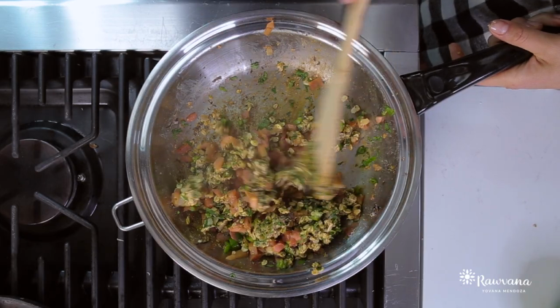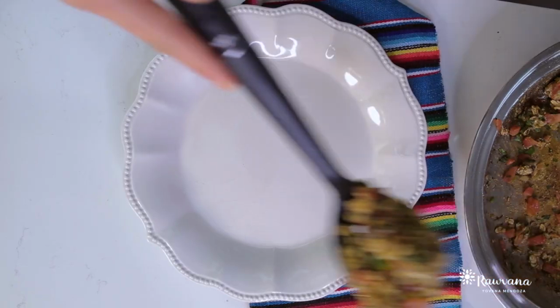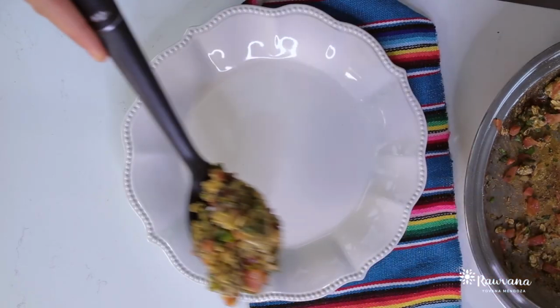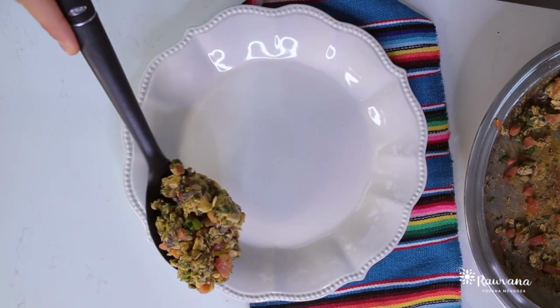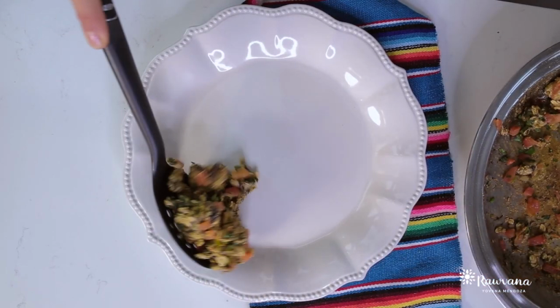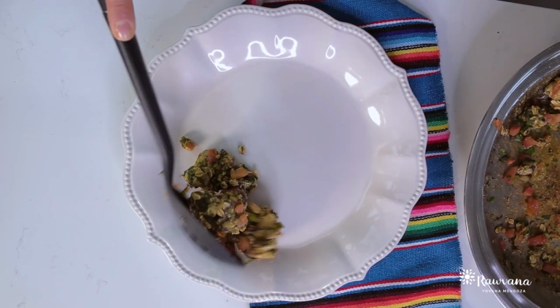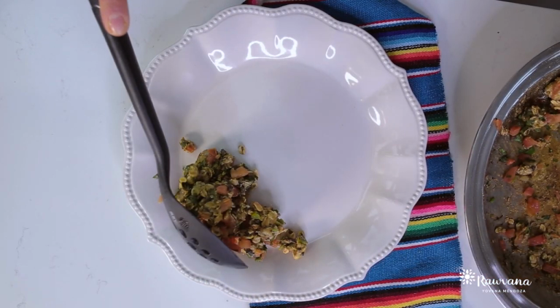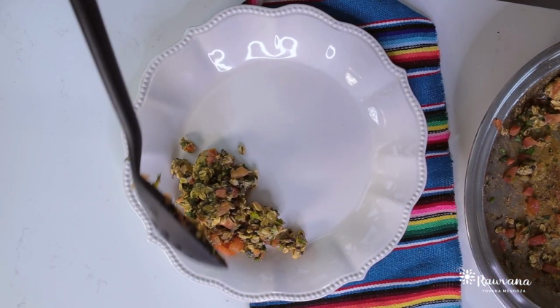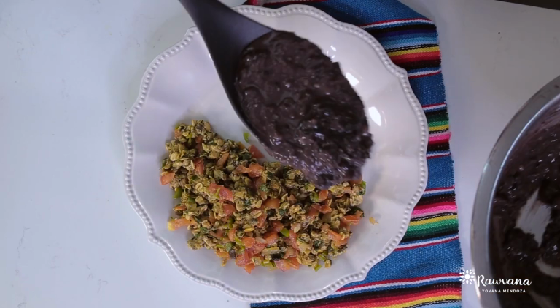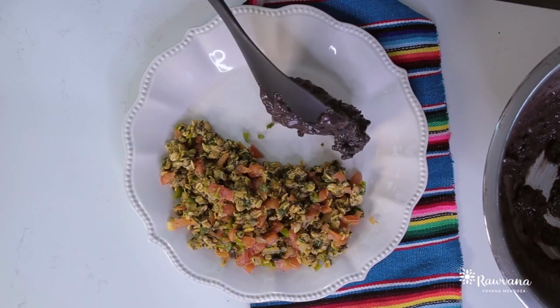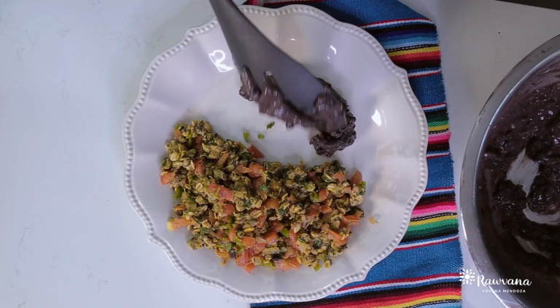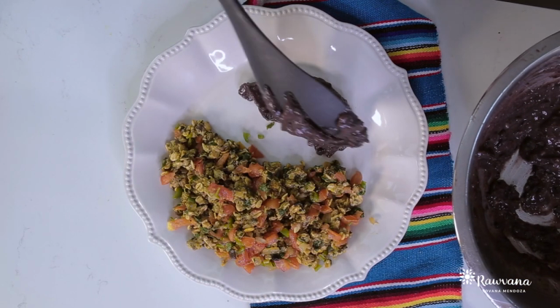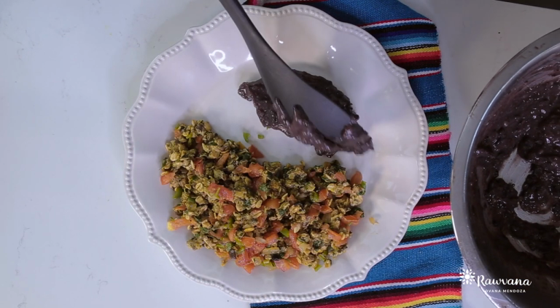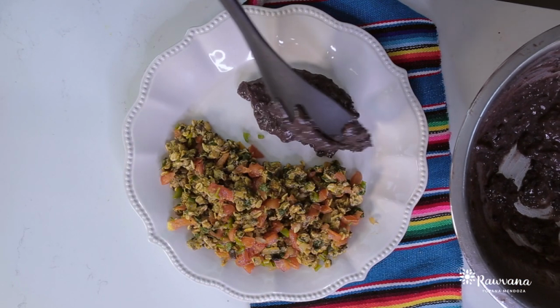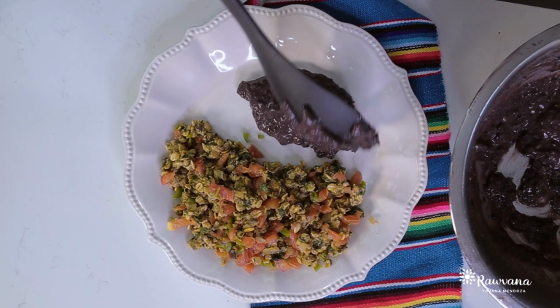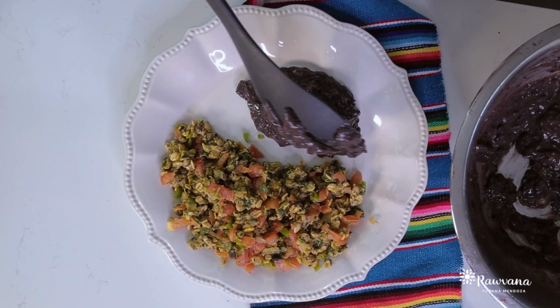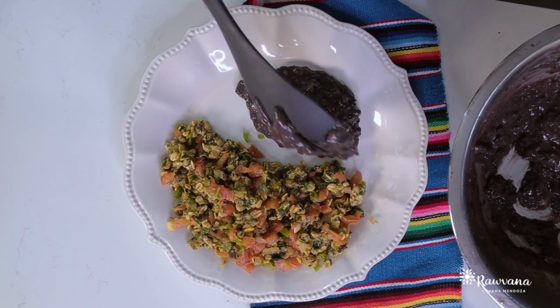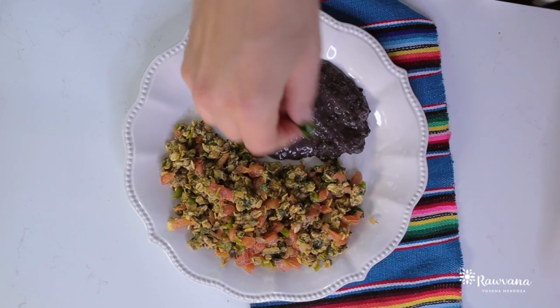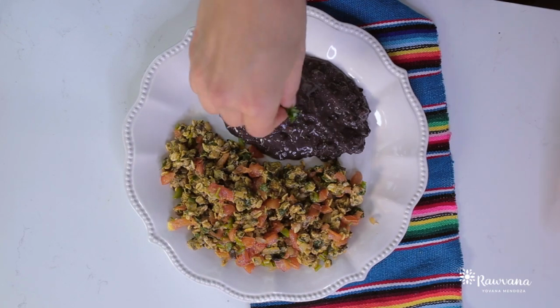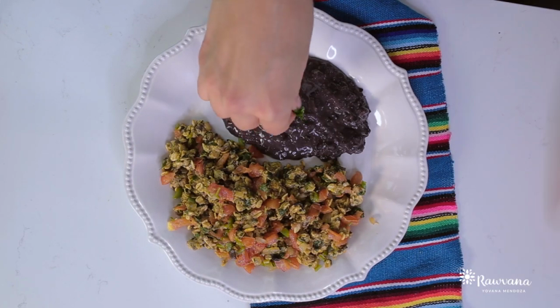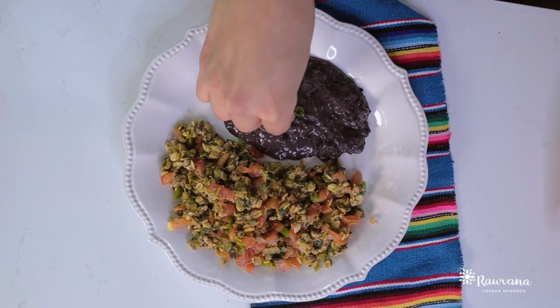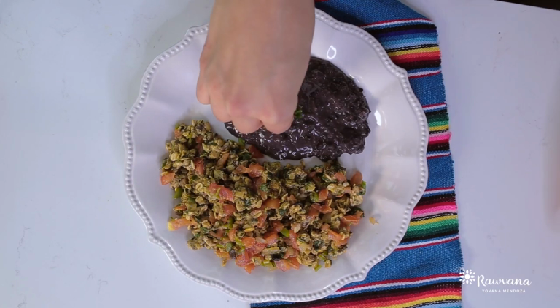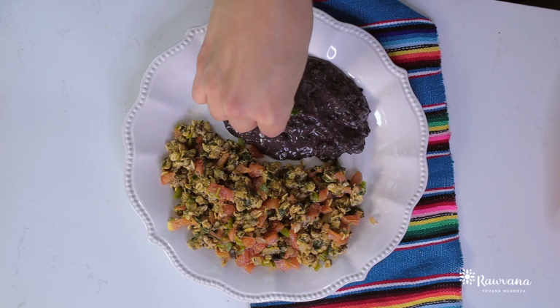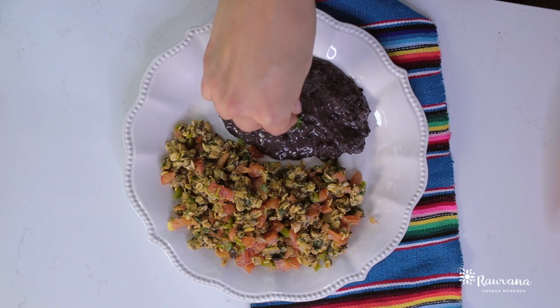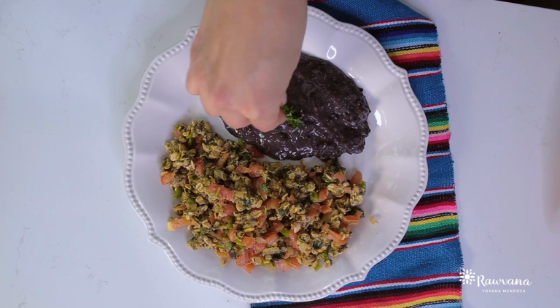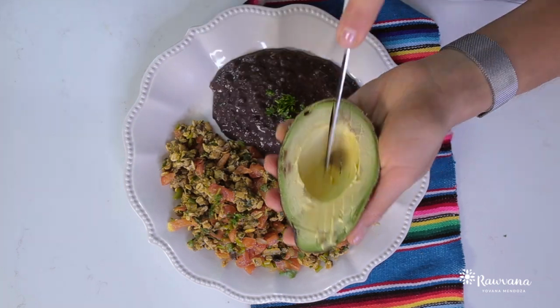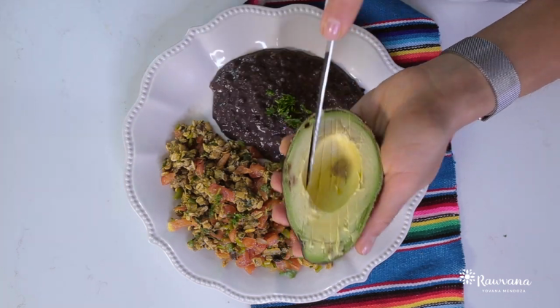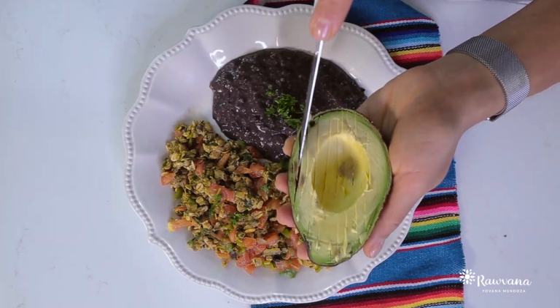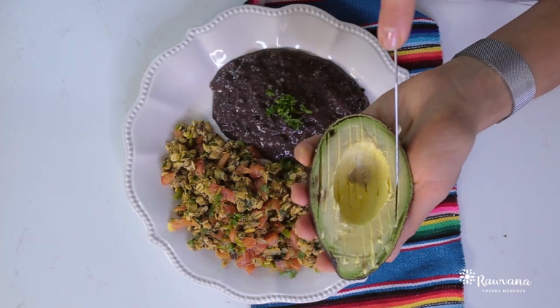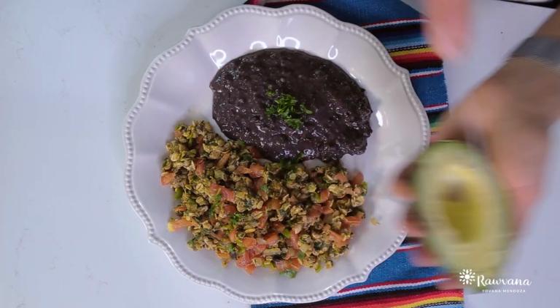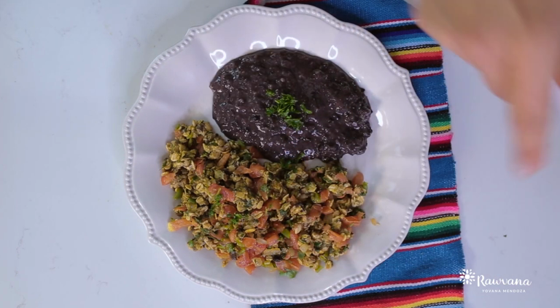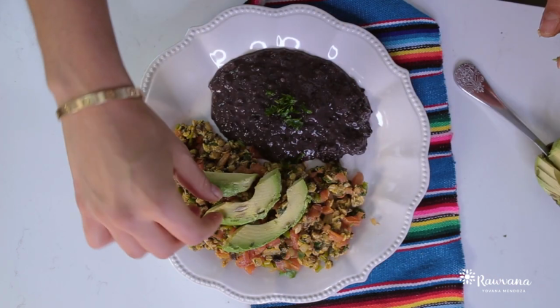Once it's ready, in a plate you can serve it with some beans, some tortillas if you want, and of course avocado.